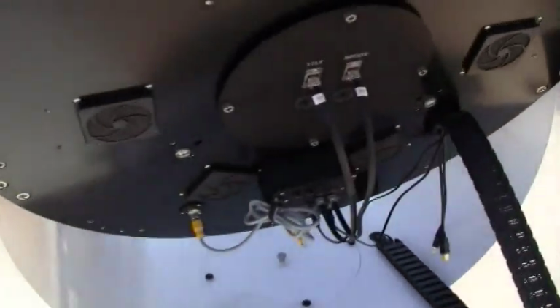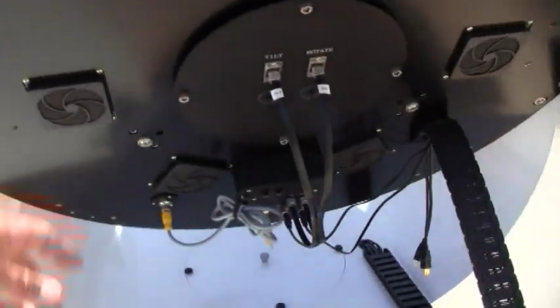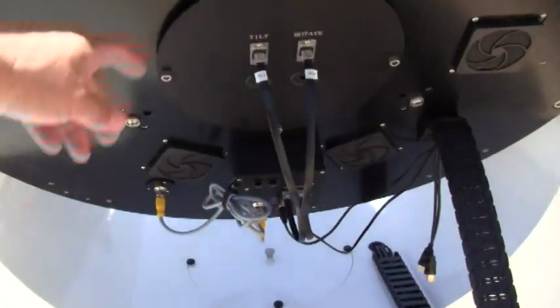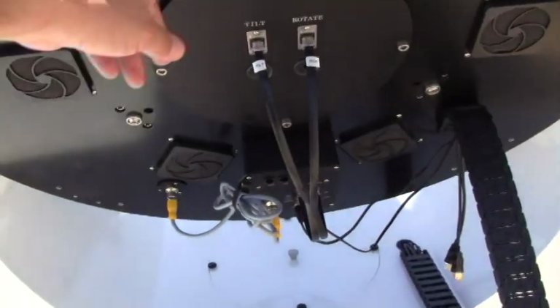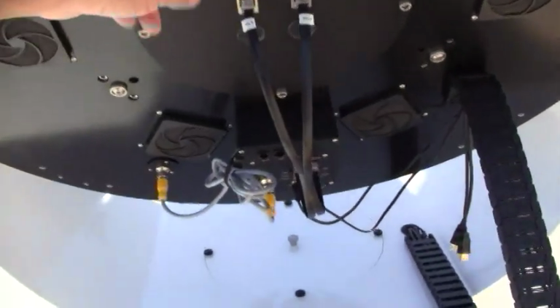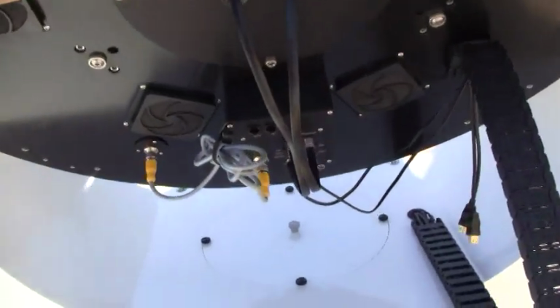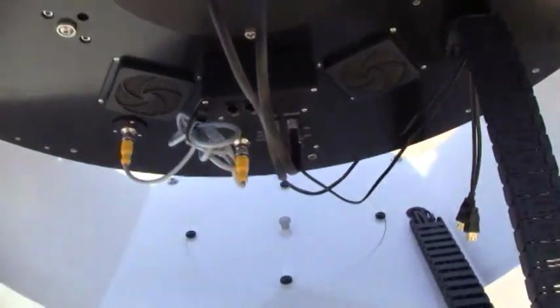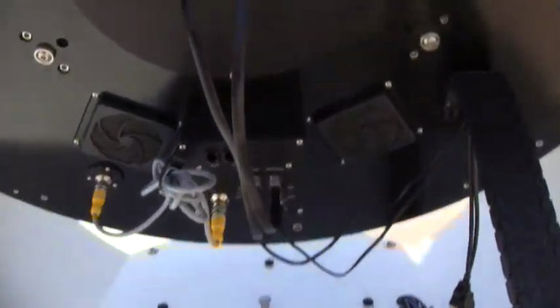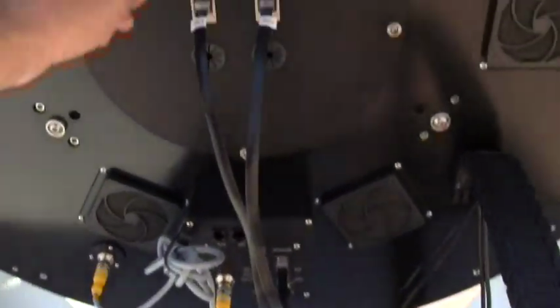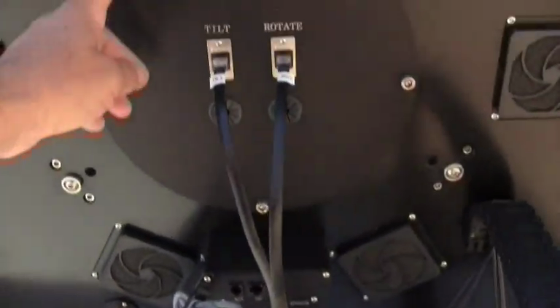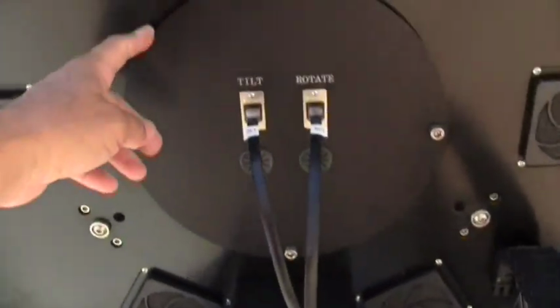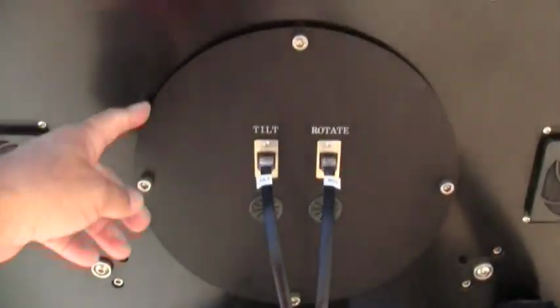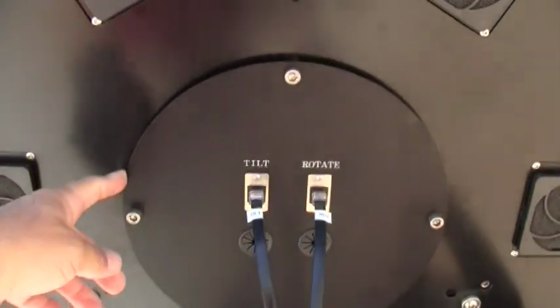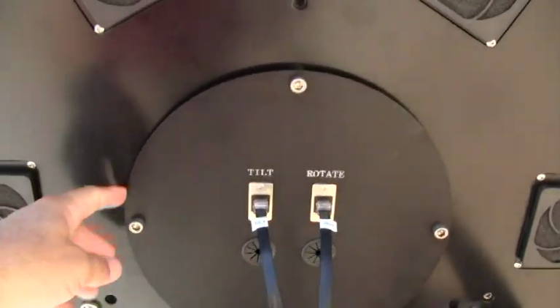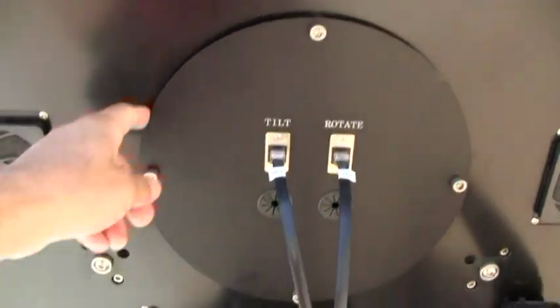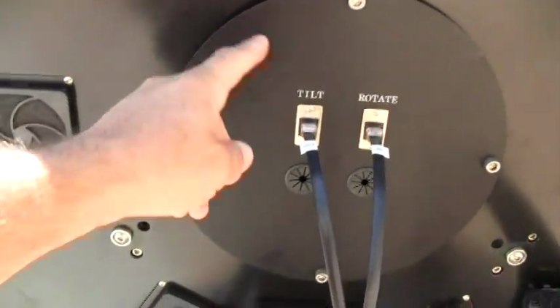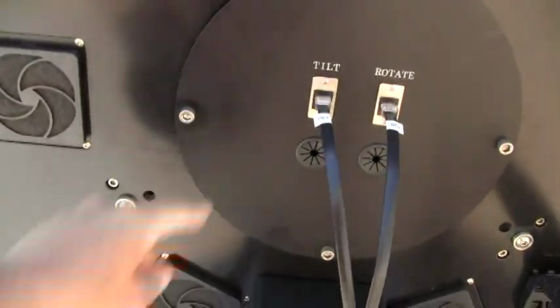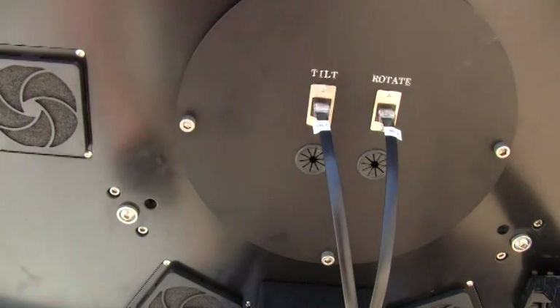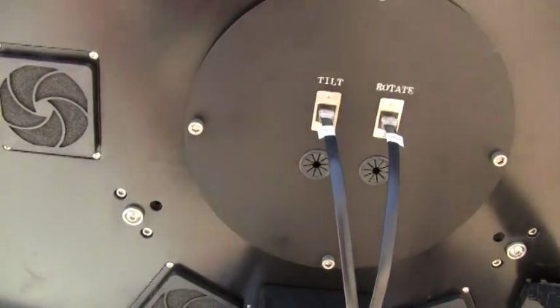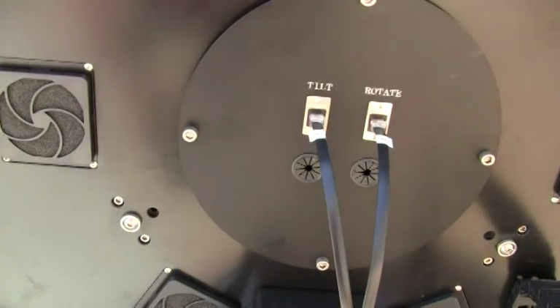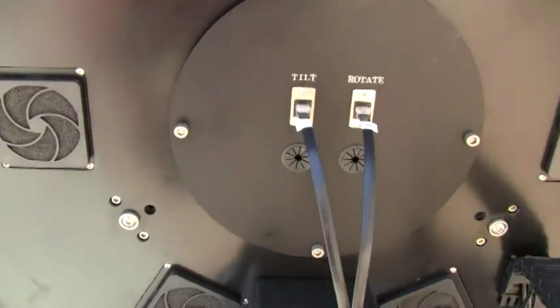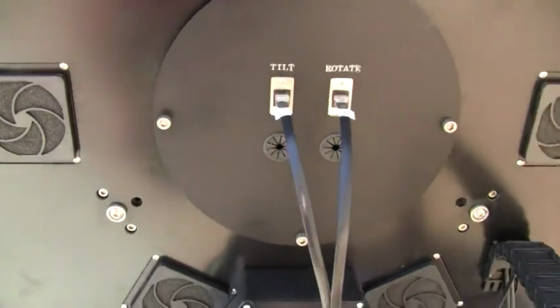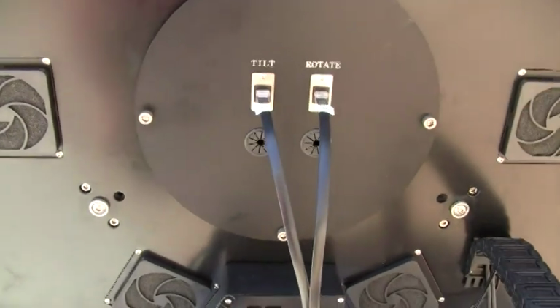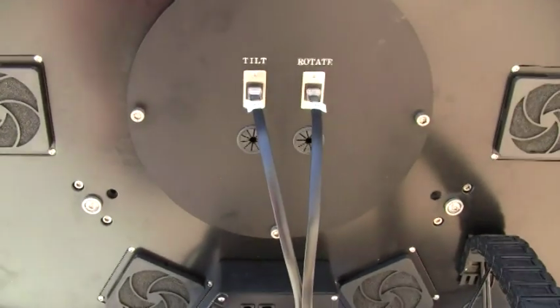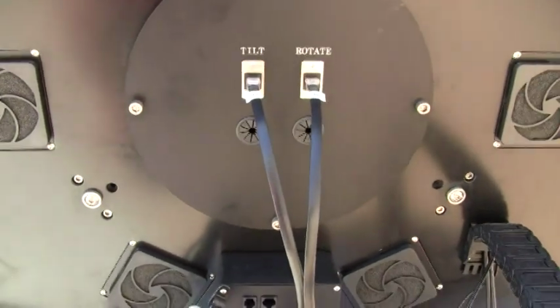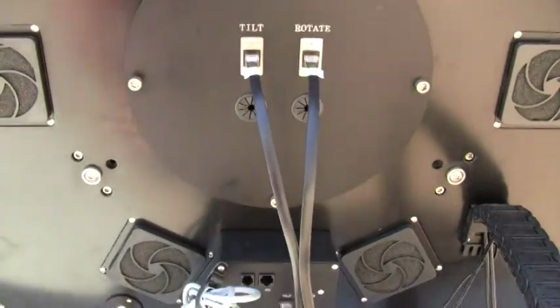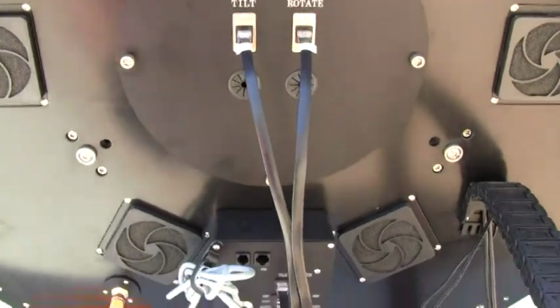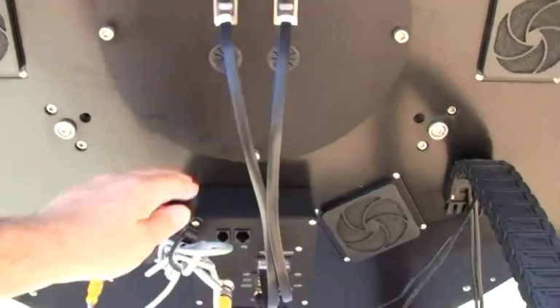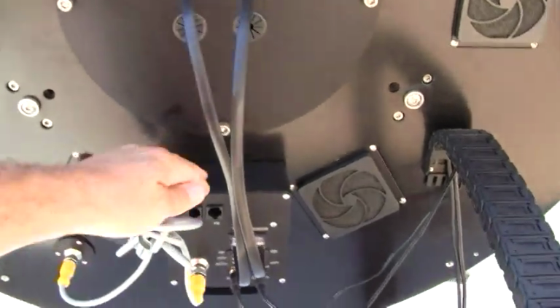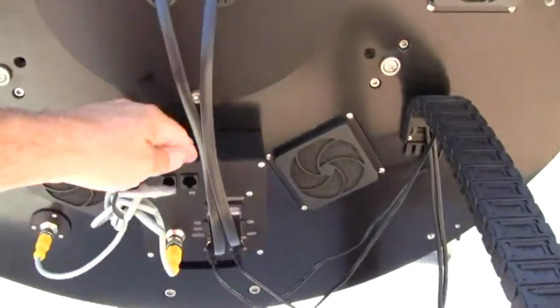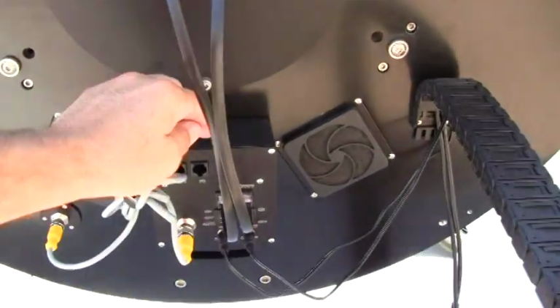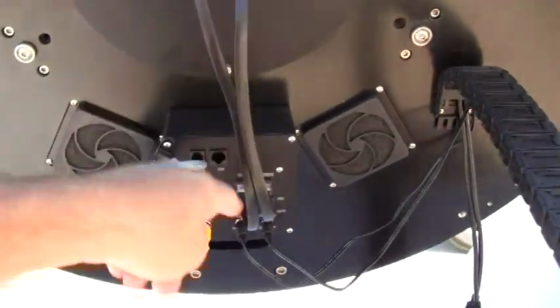Back here, as an option, we have a rotating tertiary mirror, and here's the control for that.